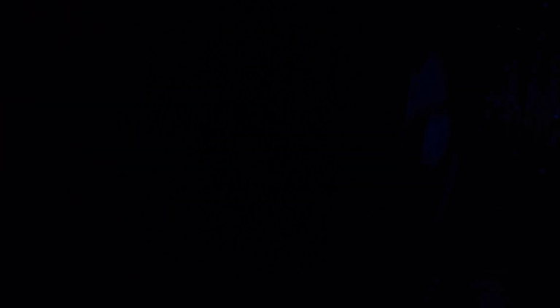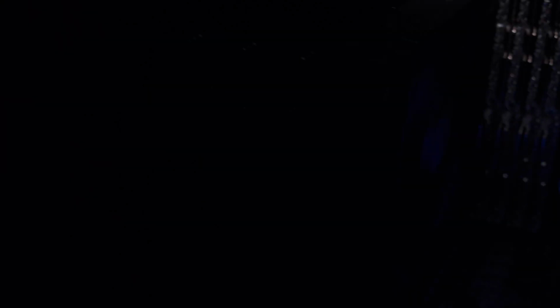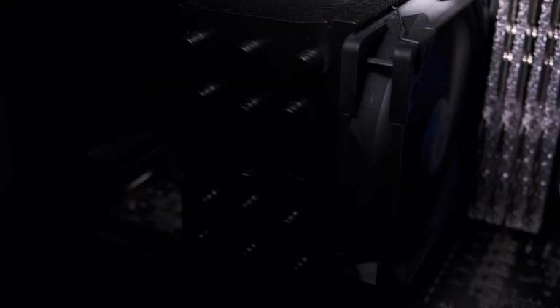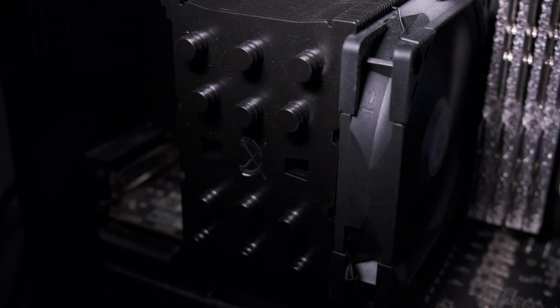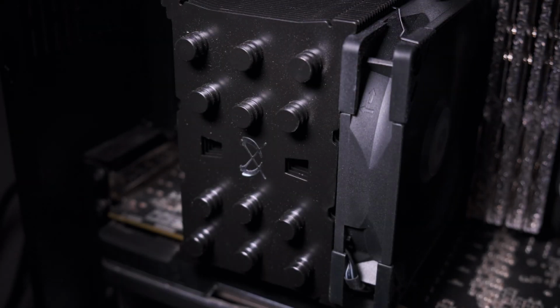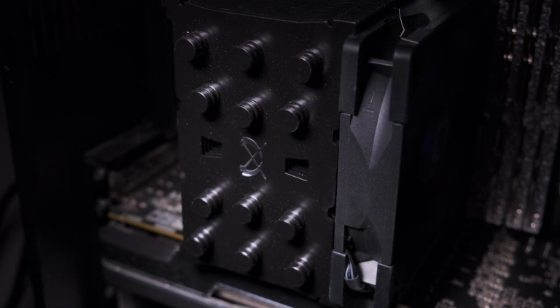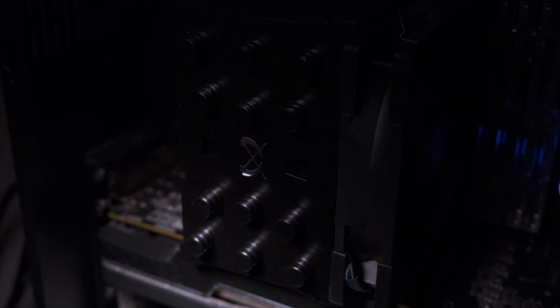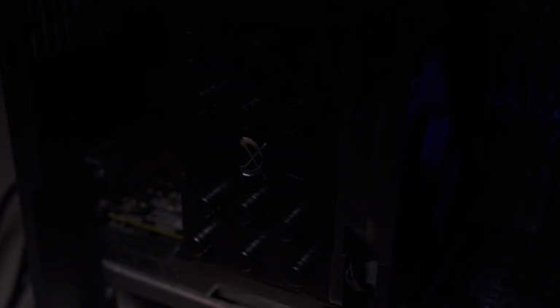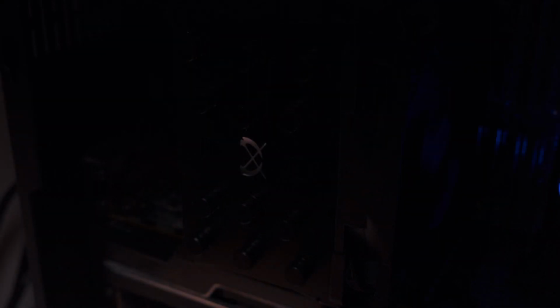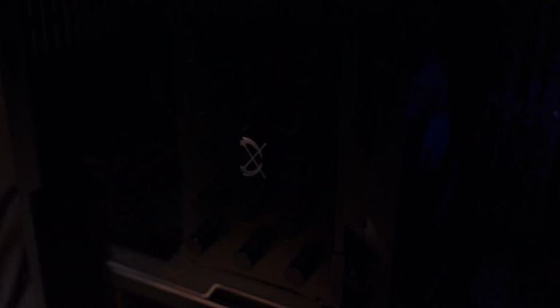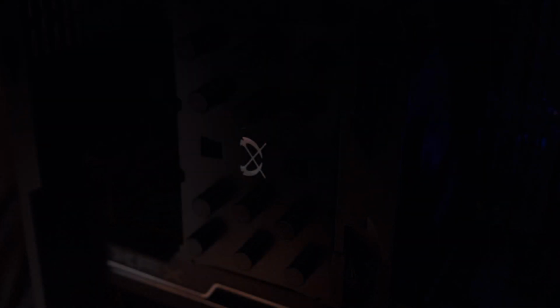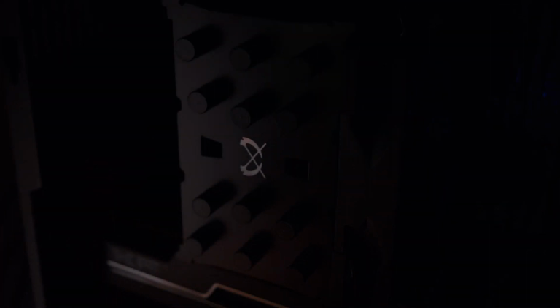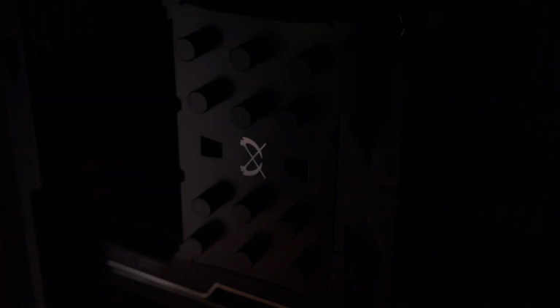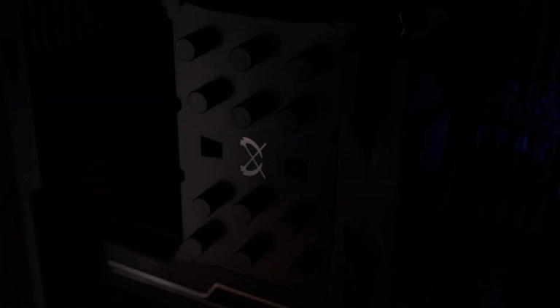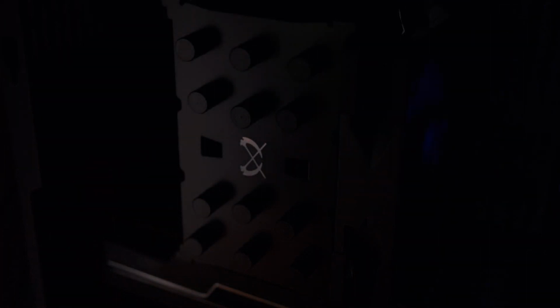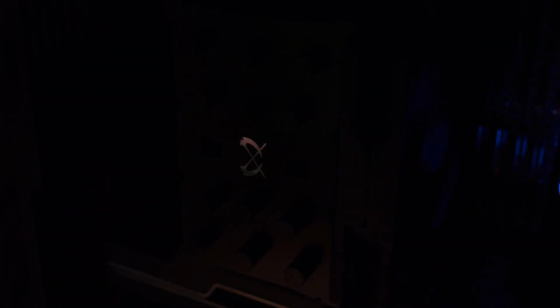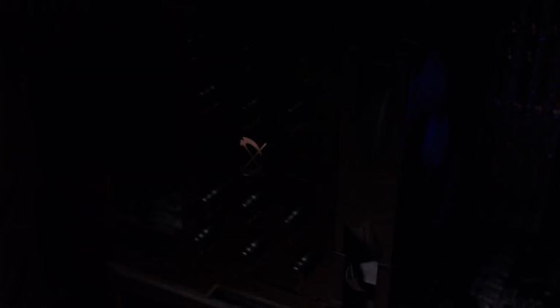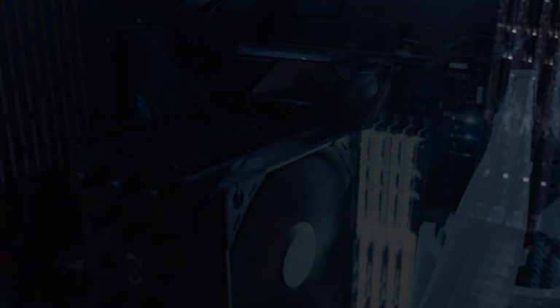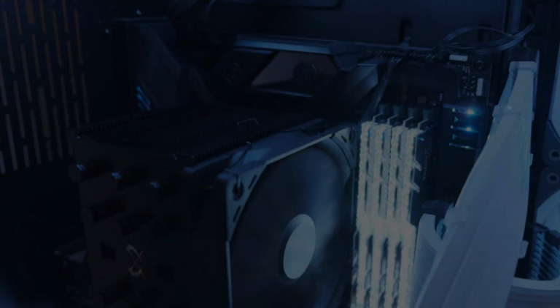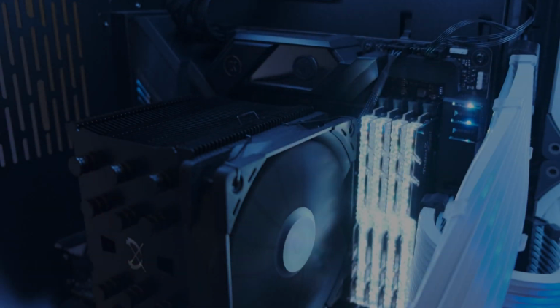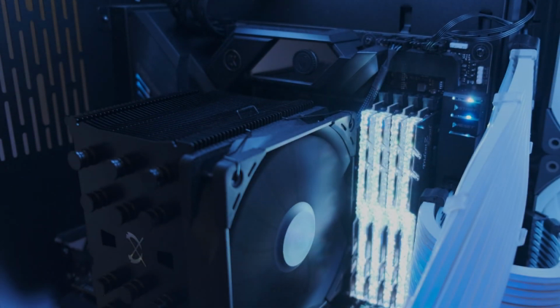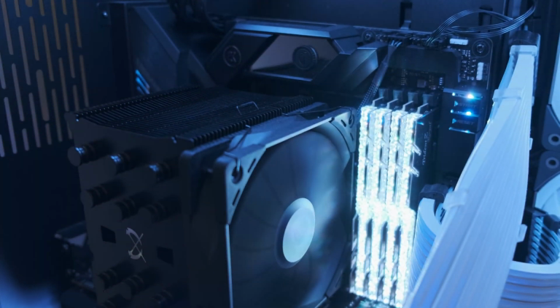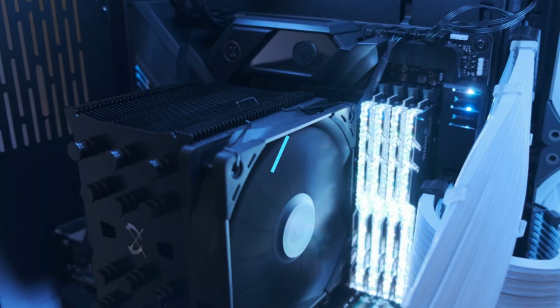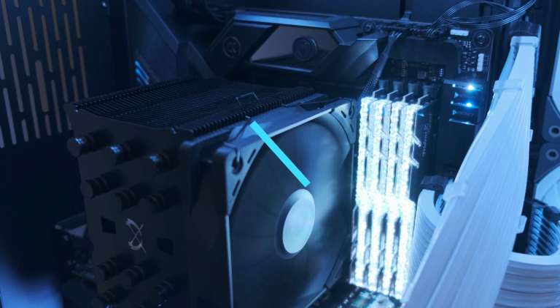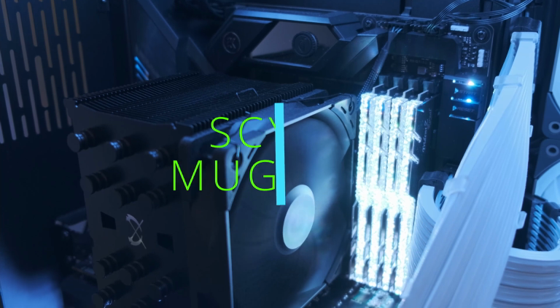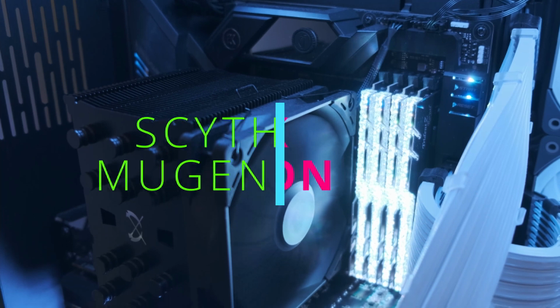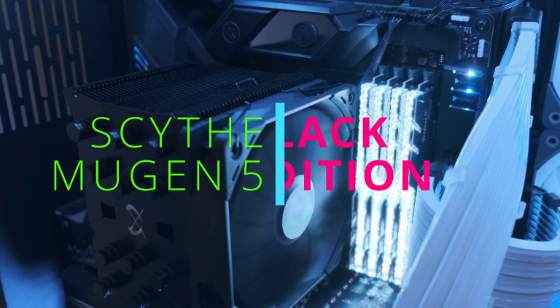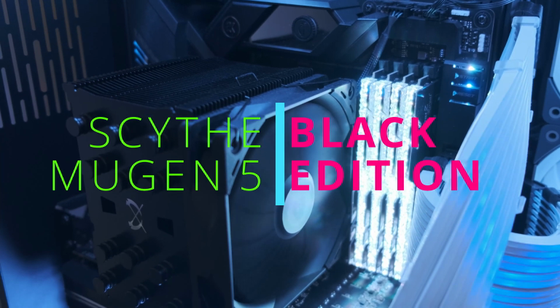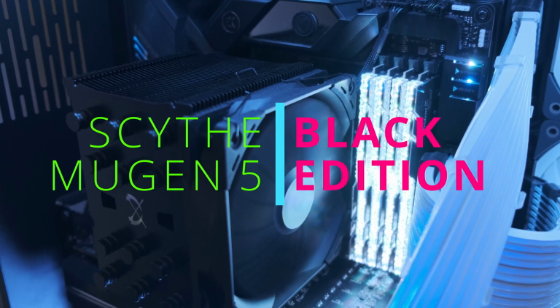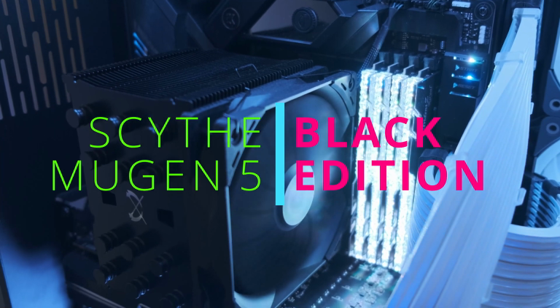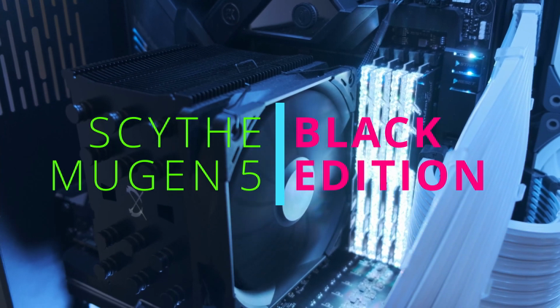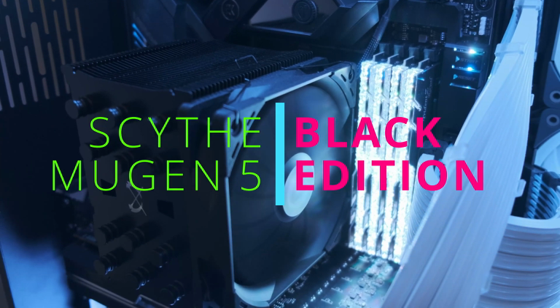Hey y'all, welcome to Ron's Tech Reviews. In this video, I'll be talking about the CPU cooler from Scythe, the Mugen 5 Black Edition.